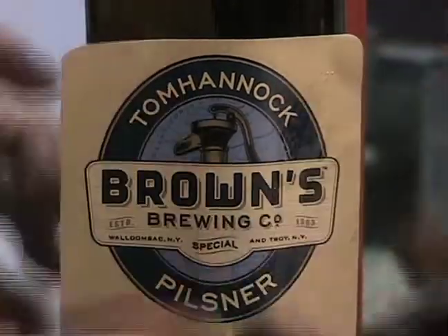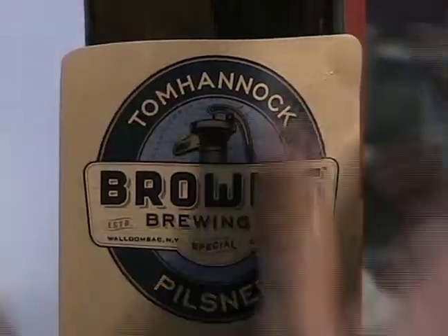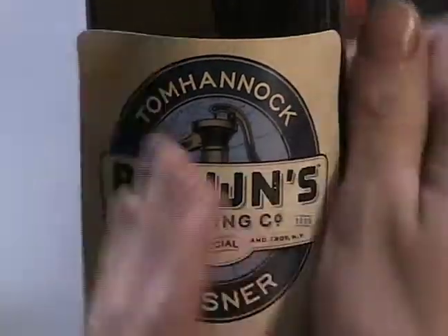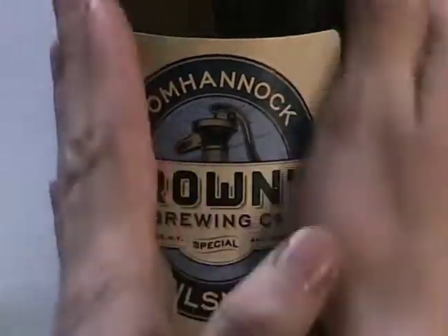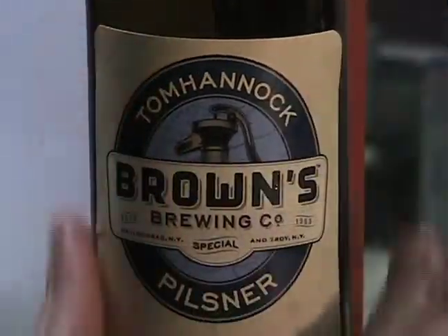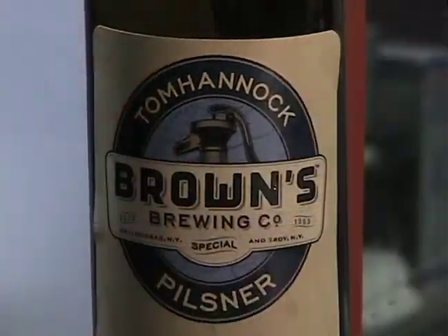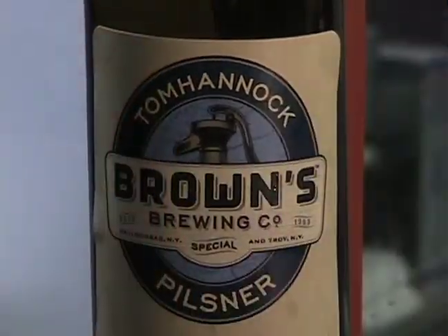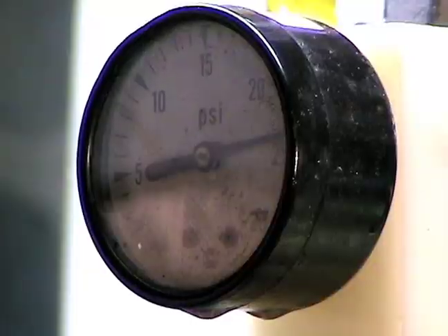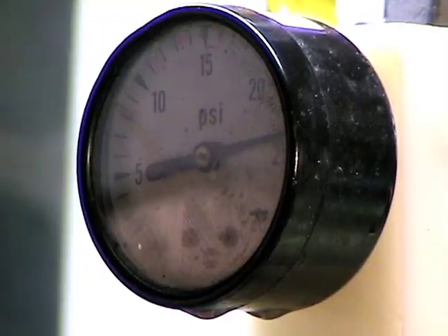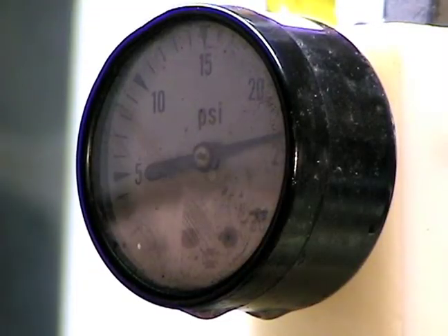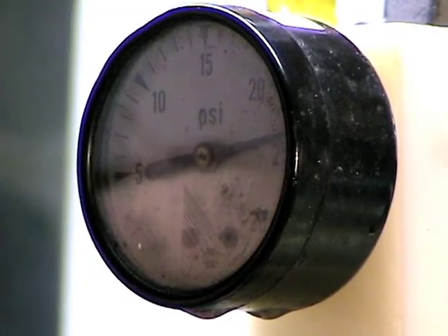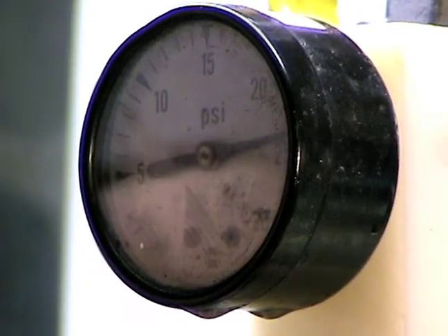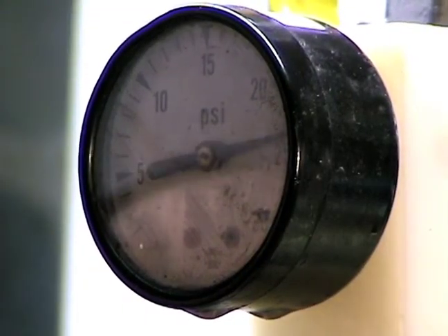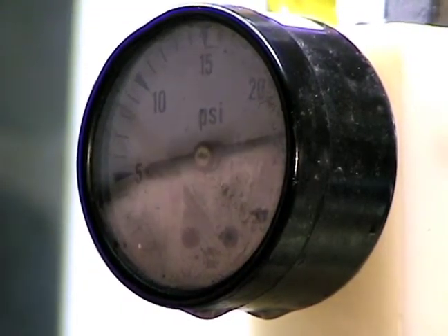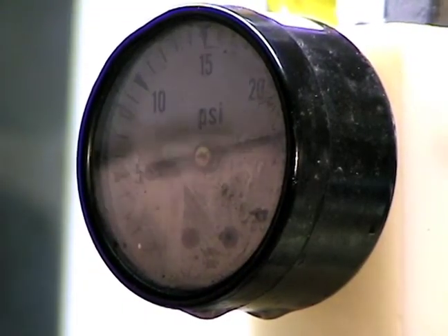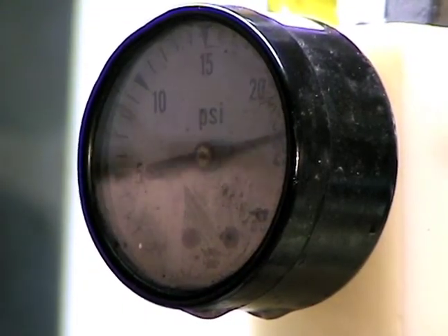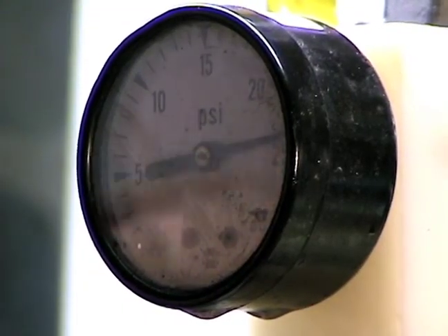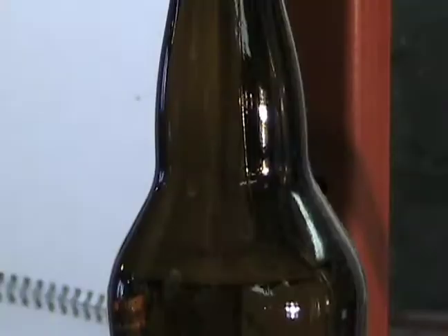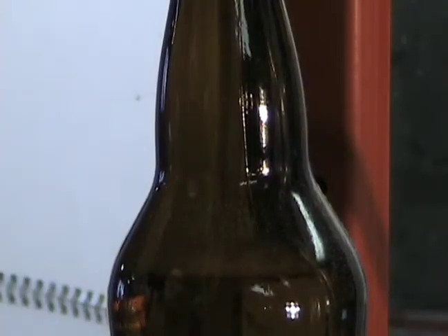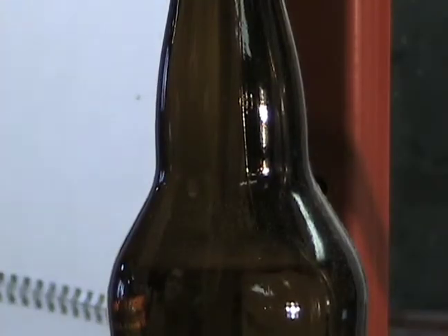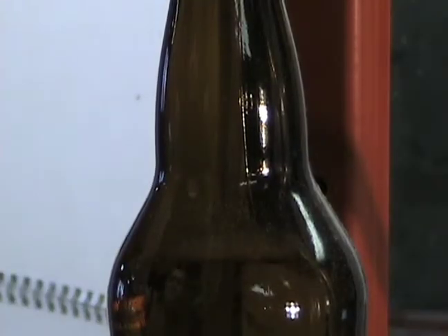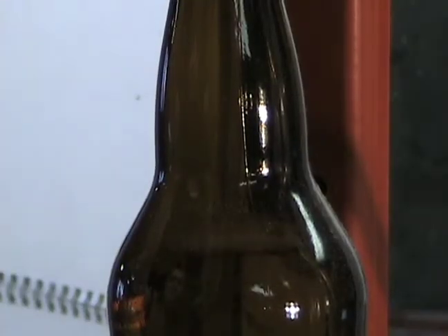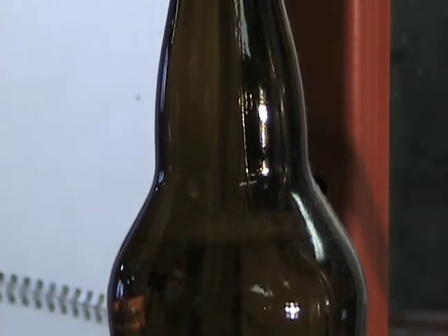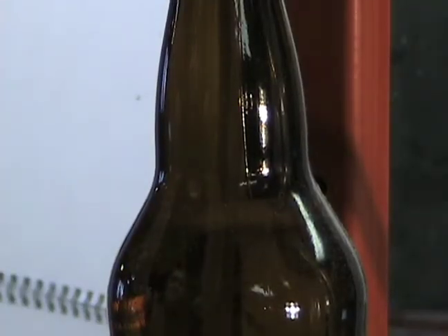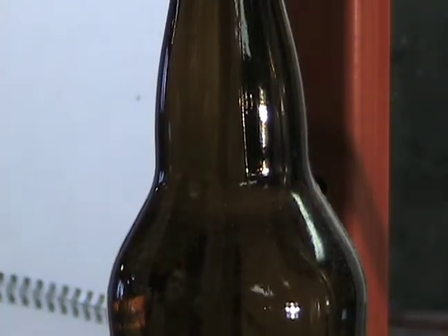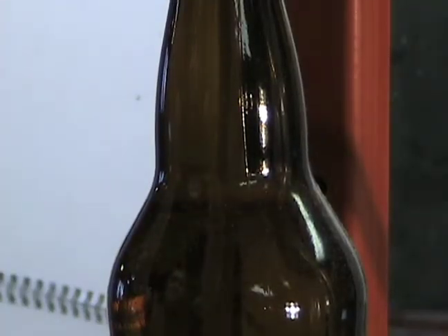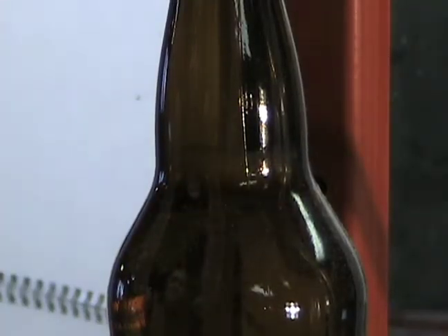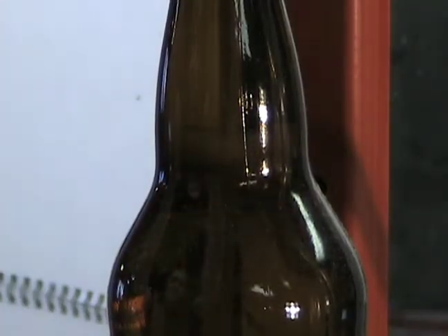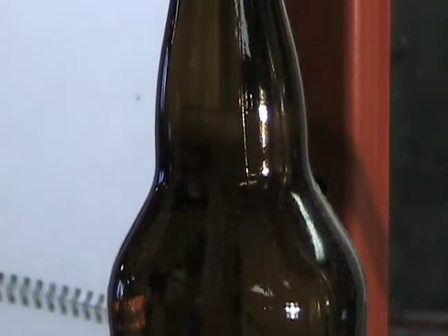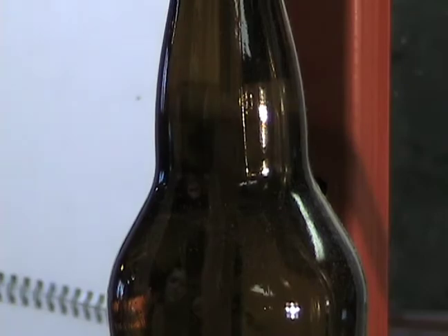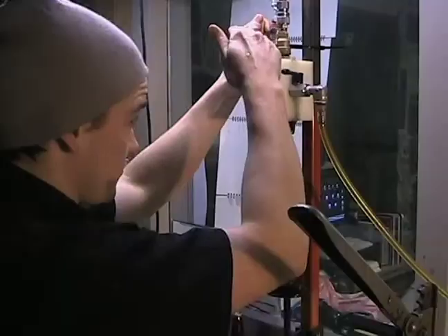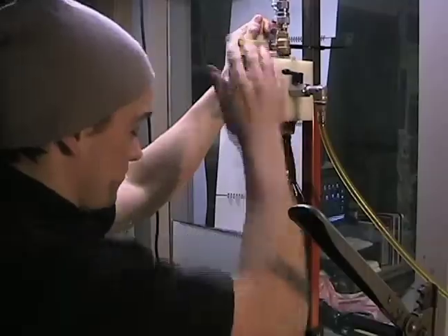Brown's Brewing Company produces about 7,500 barrels of beer every year, and in such a small brewery, that's a very large feat.